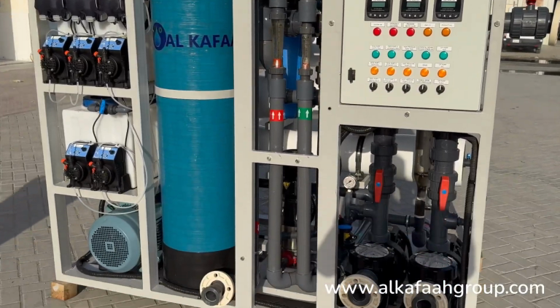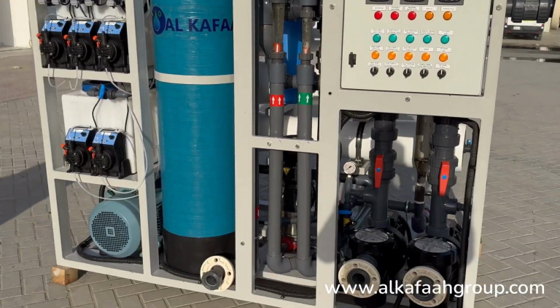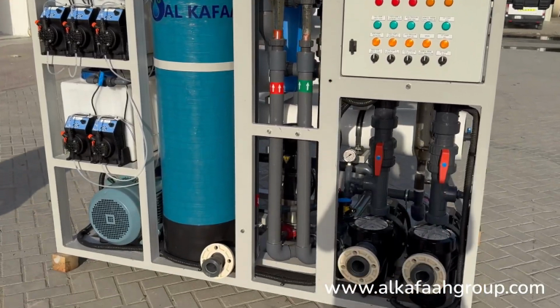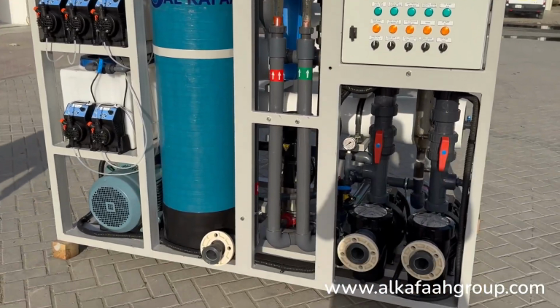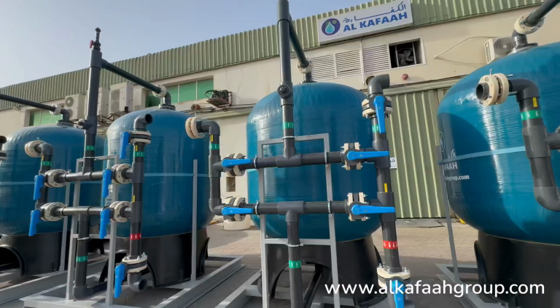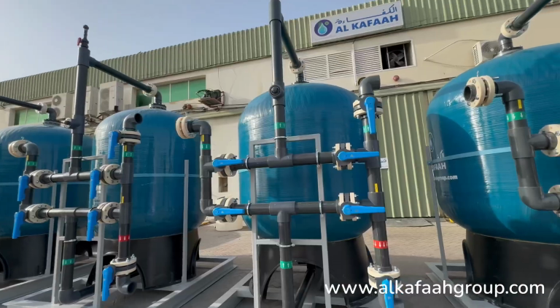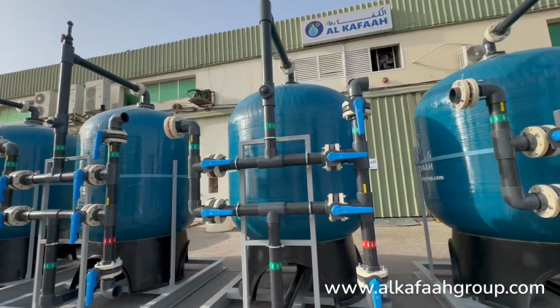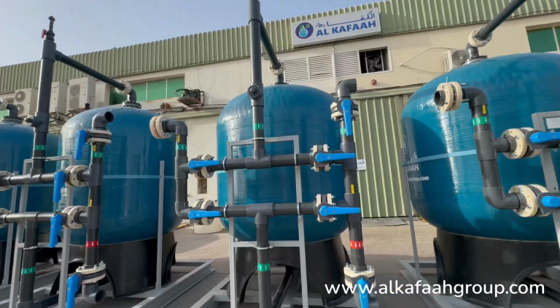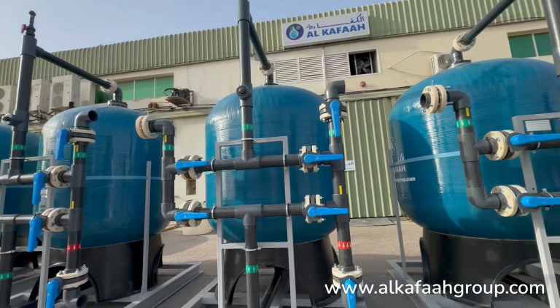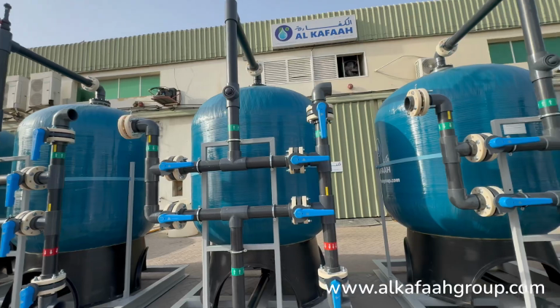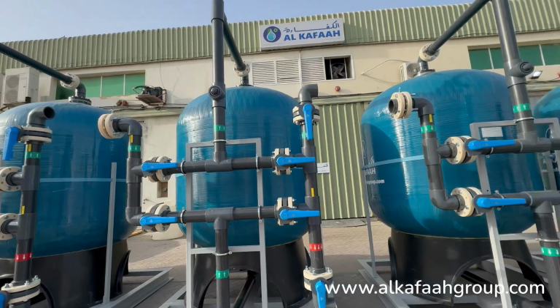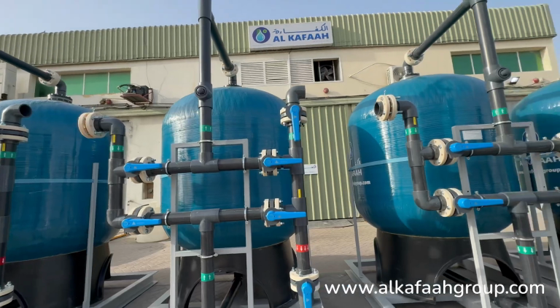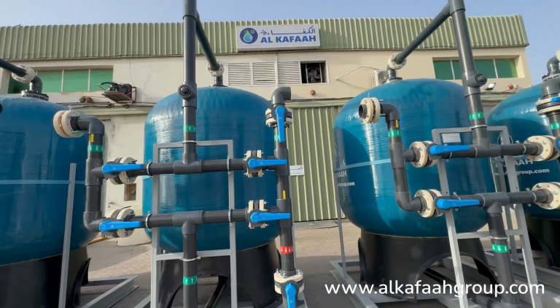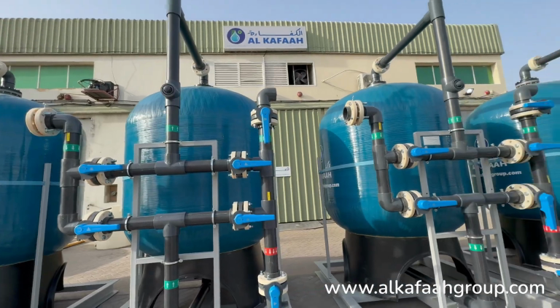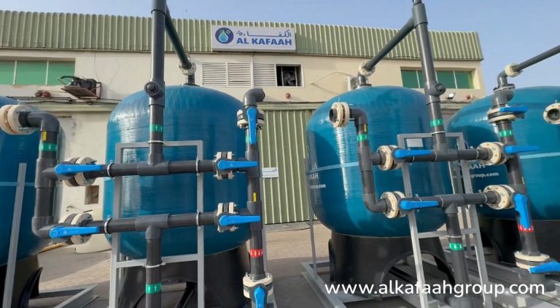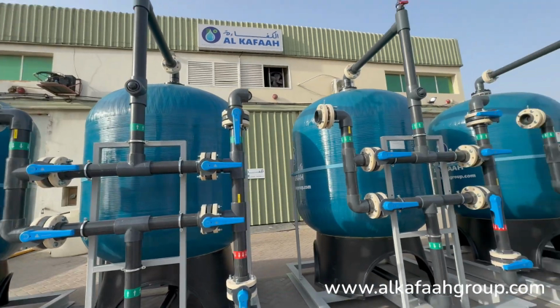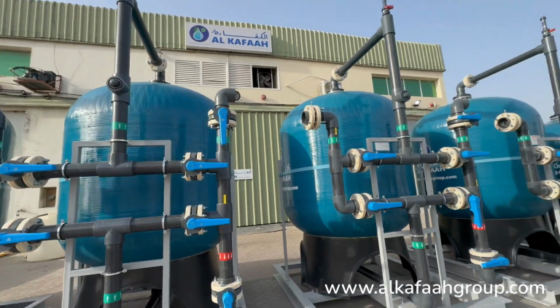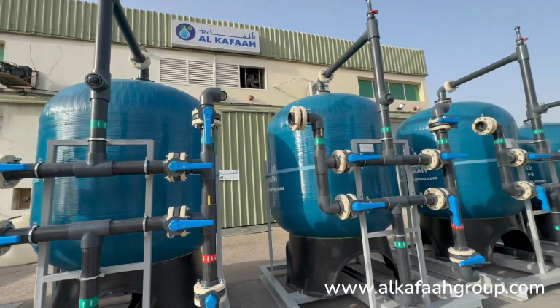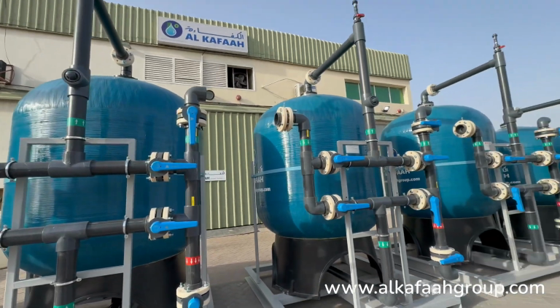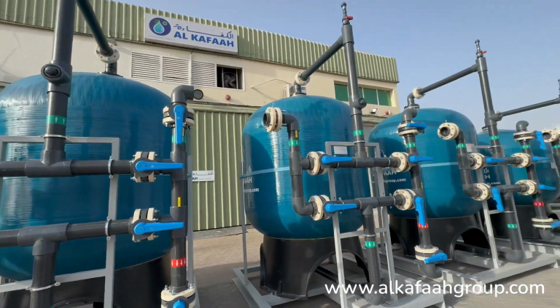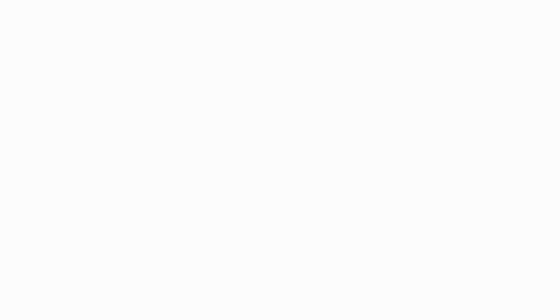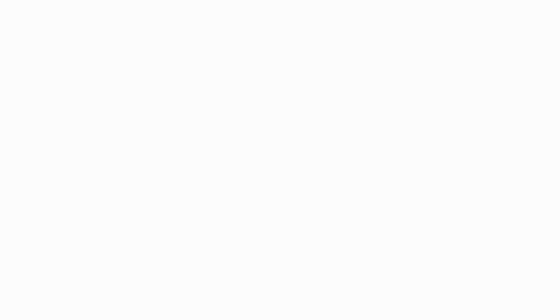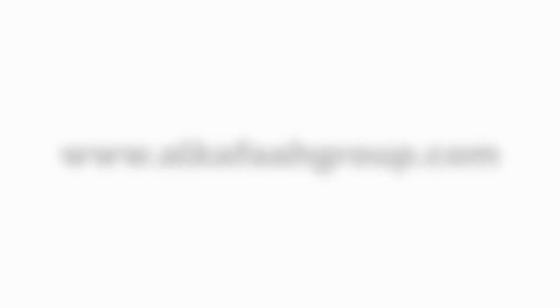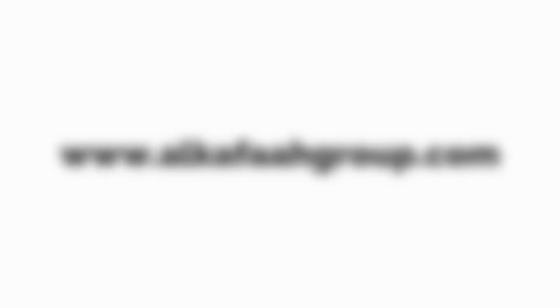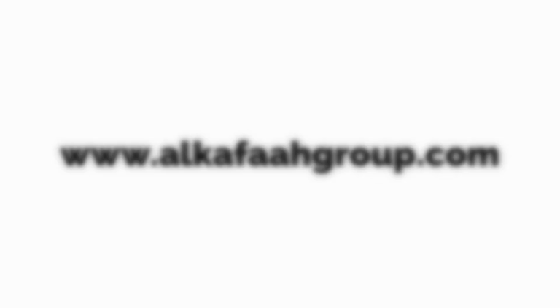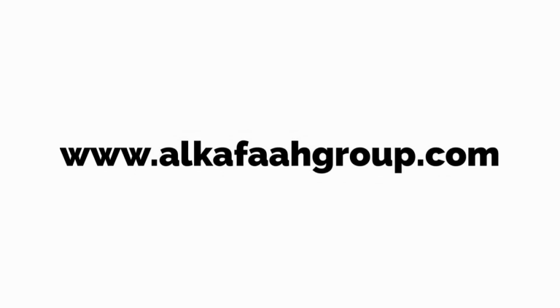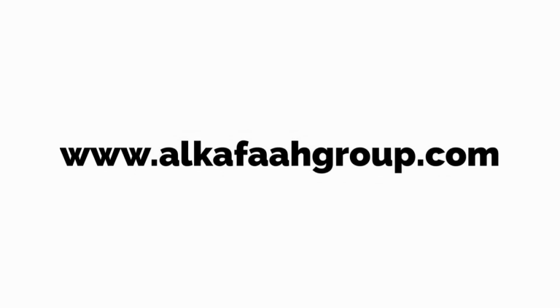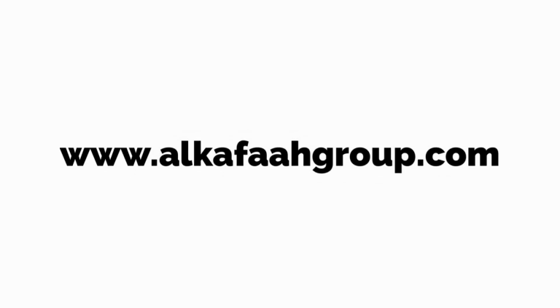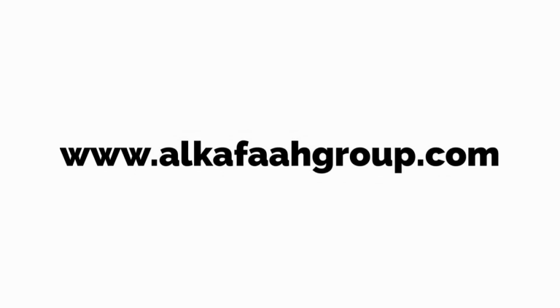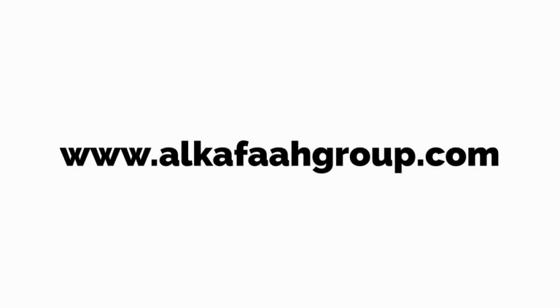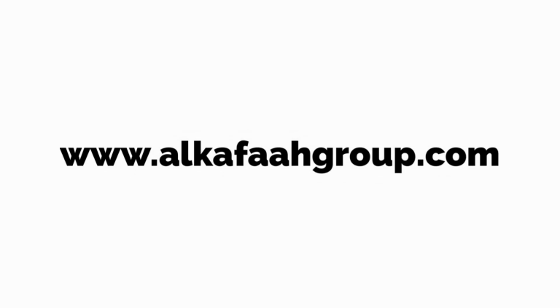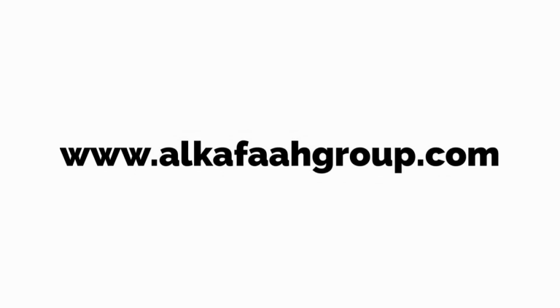To learn more about our products and services, visit alkafagroup.com.